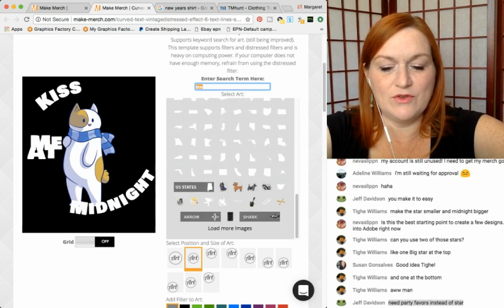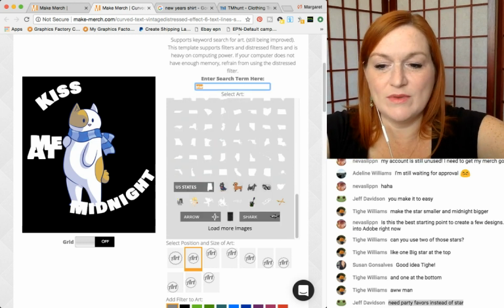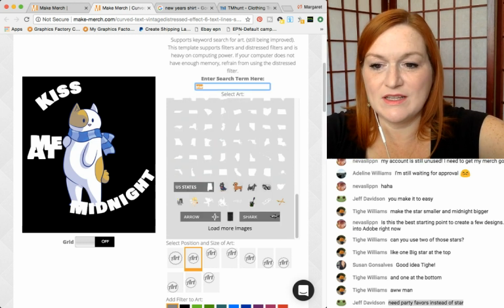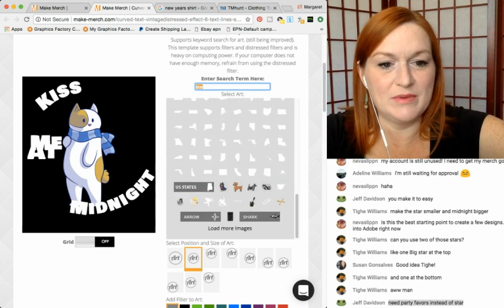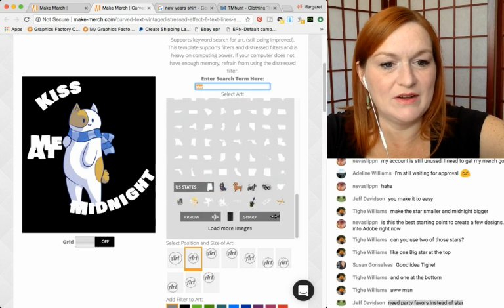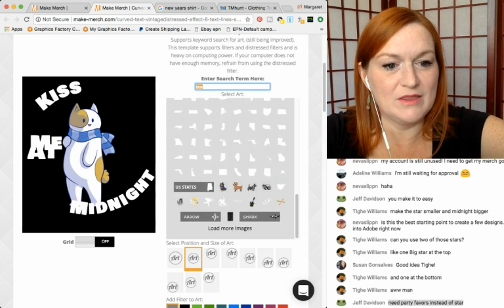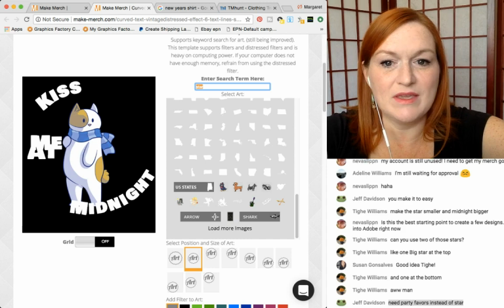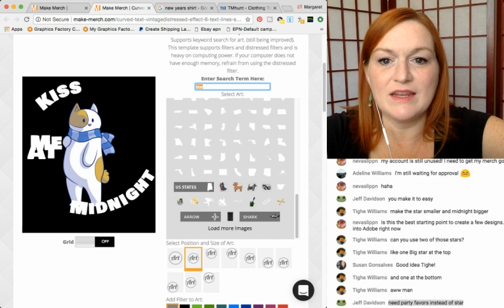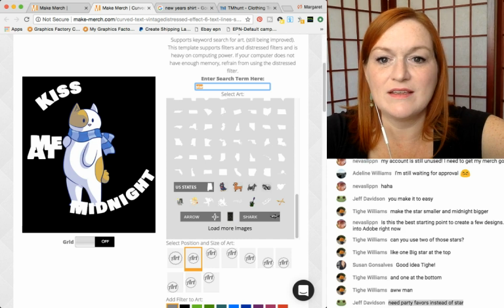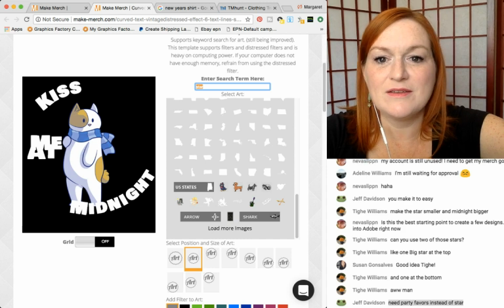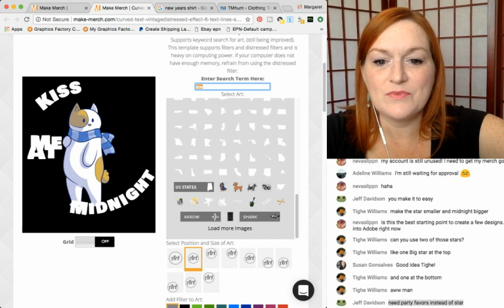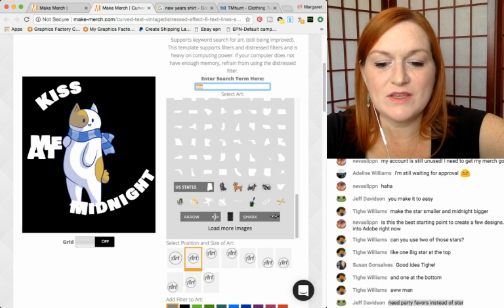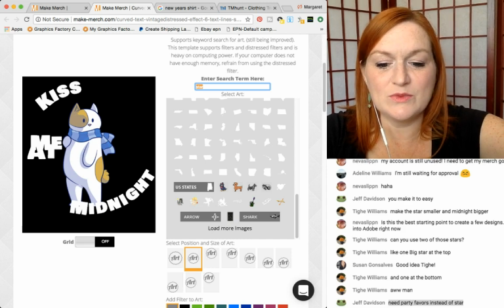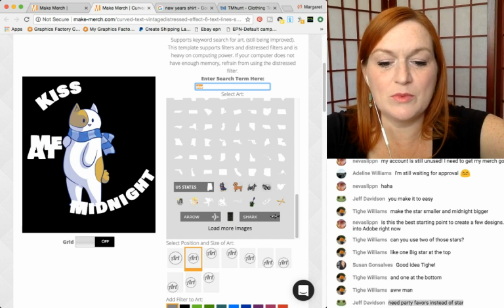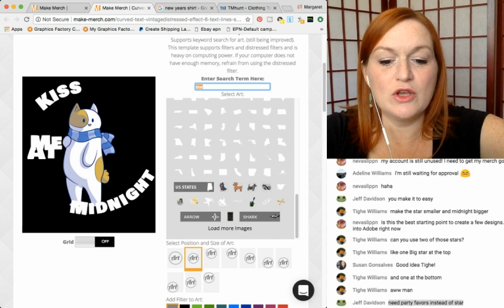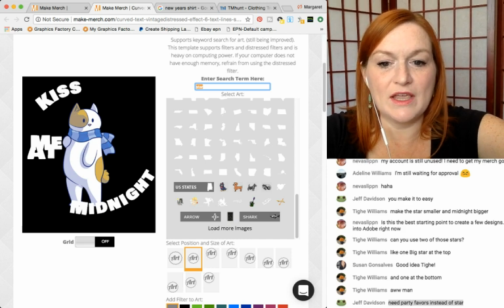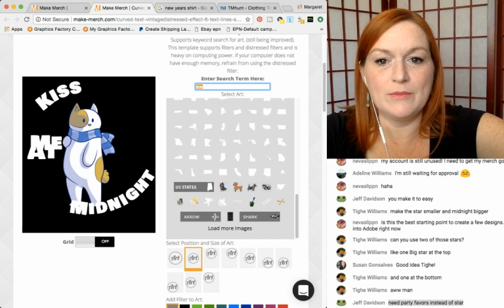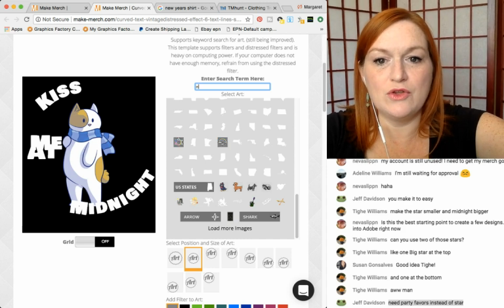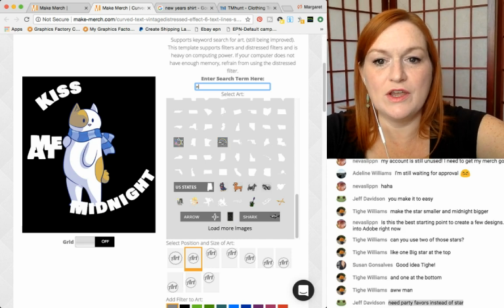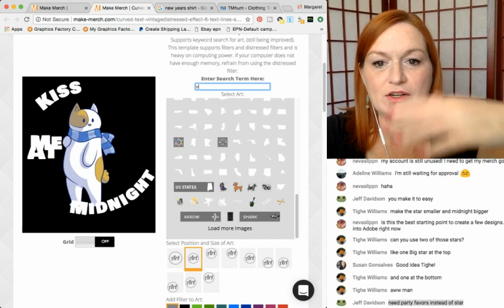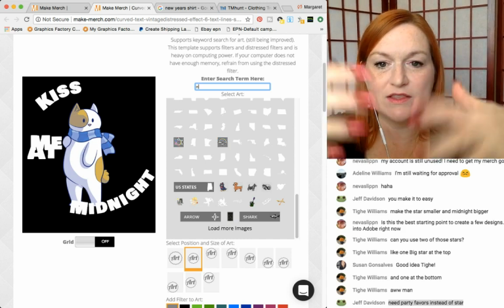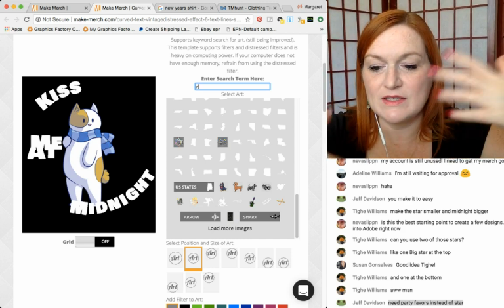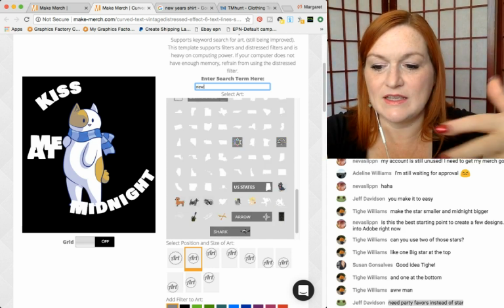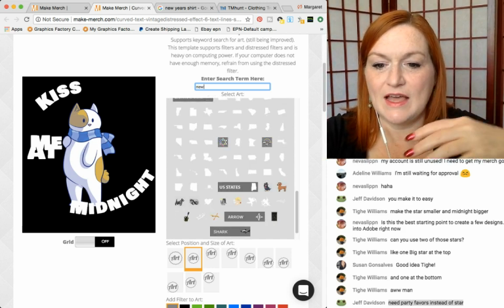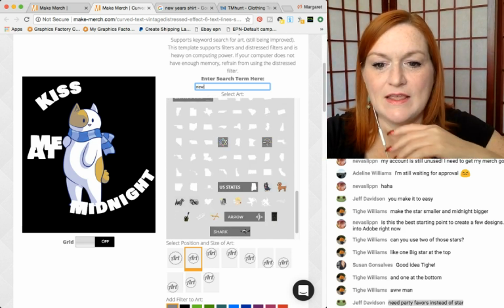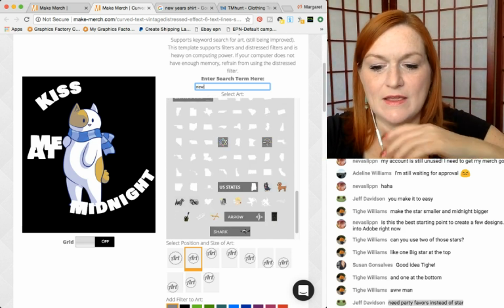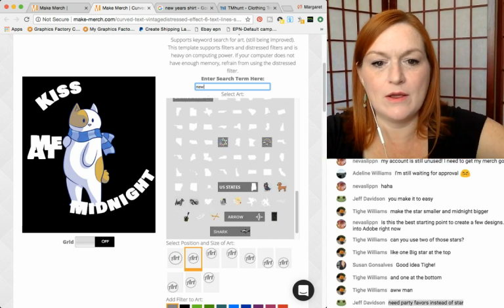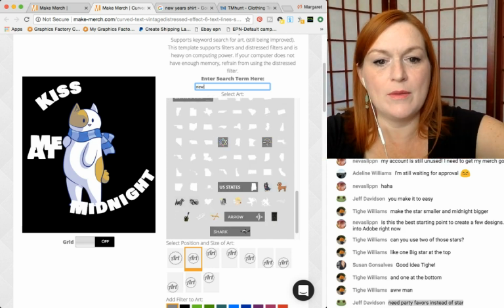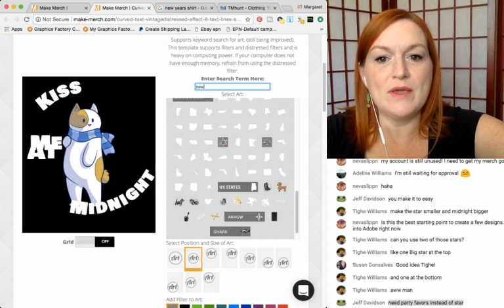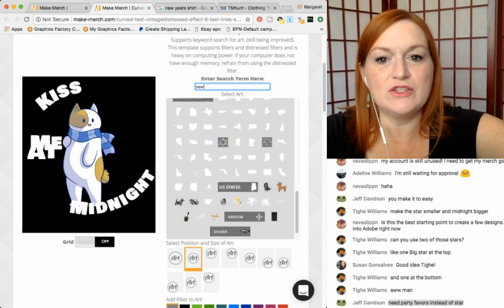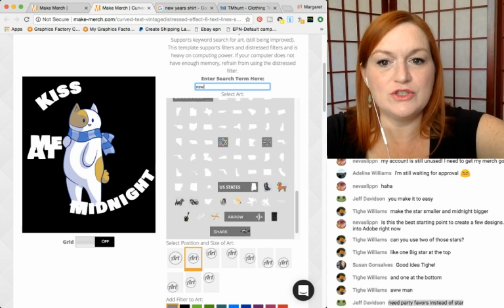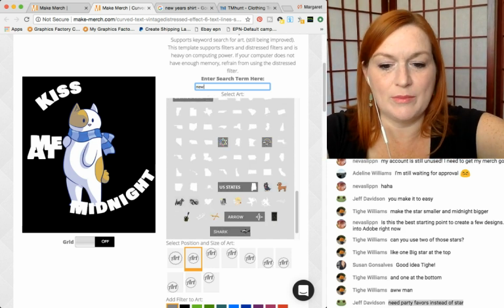You must not have been here at the beginning because we were looking at New Year's and things like that. Or maybe we could do champagne.